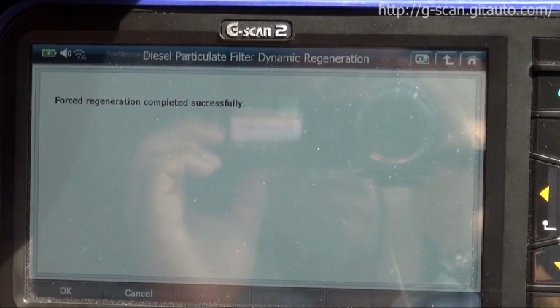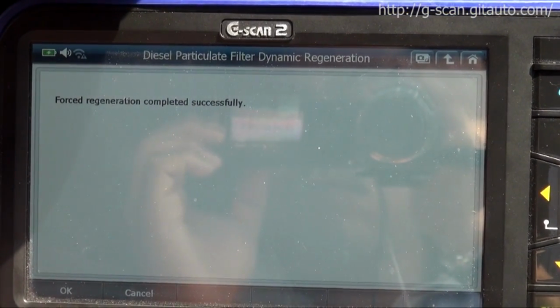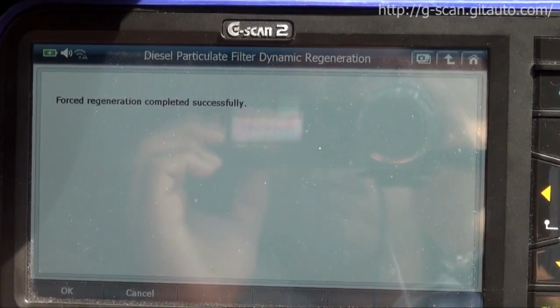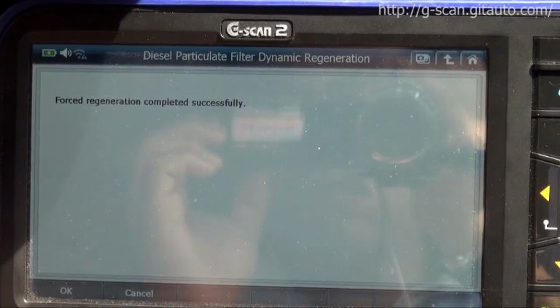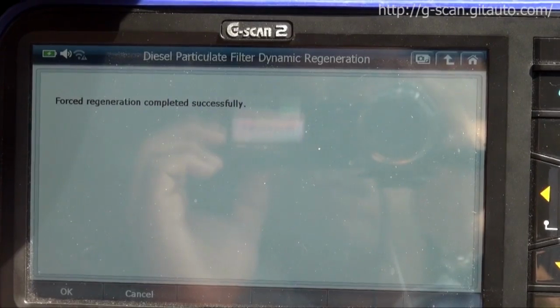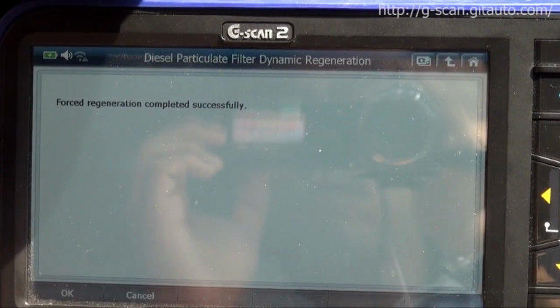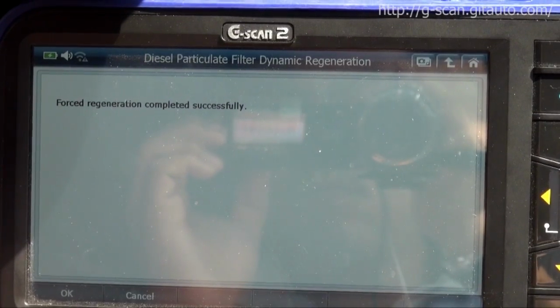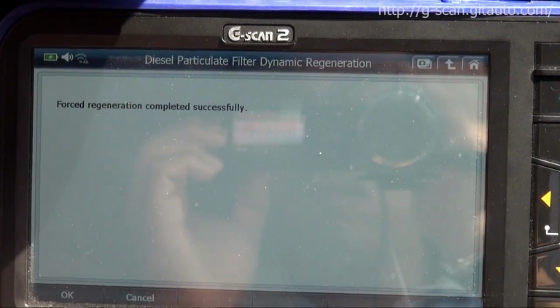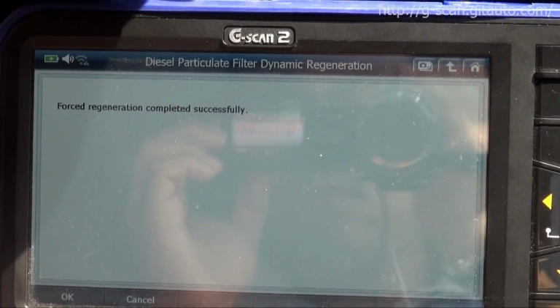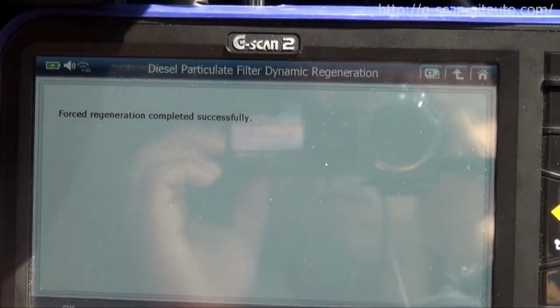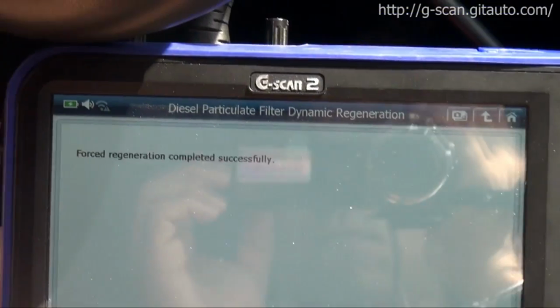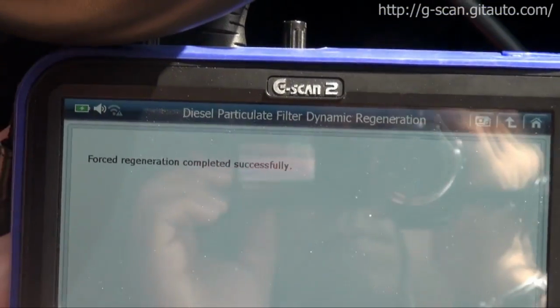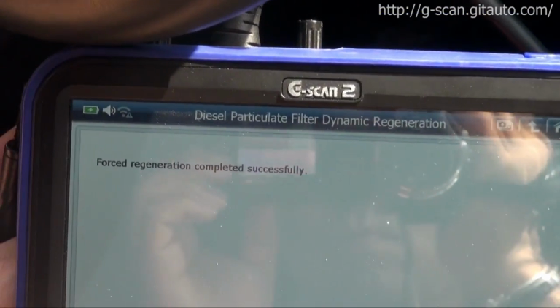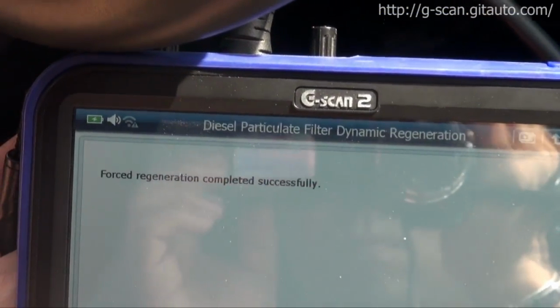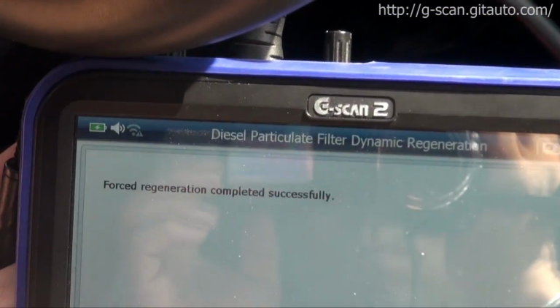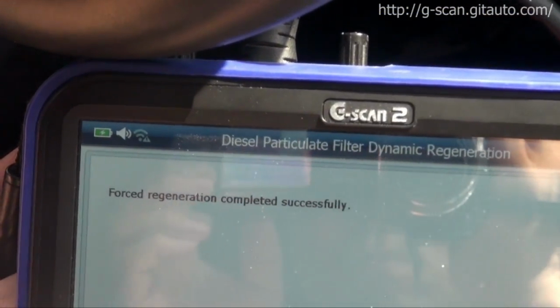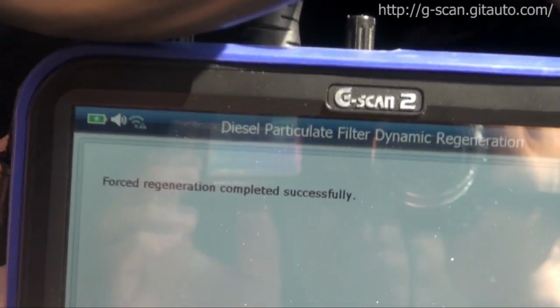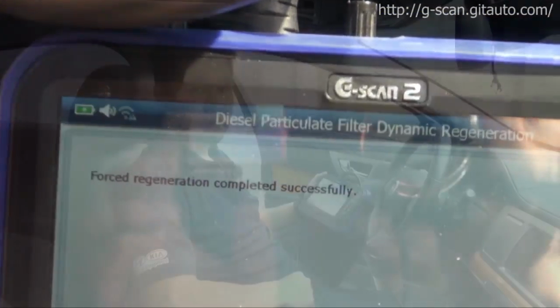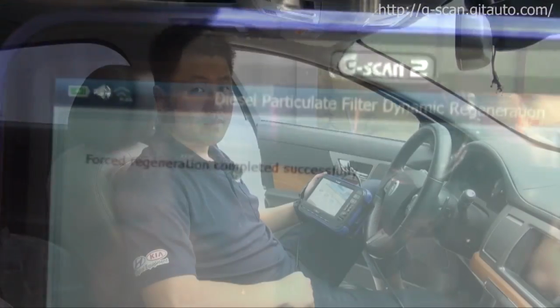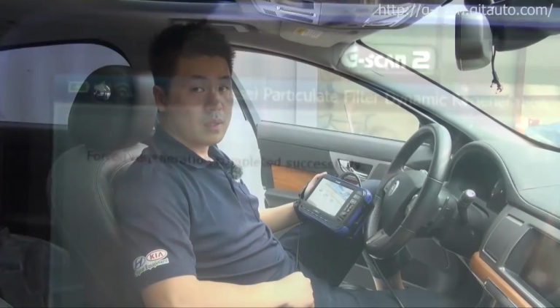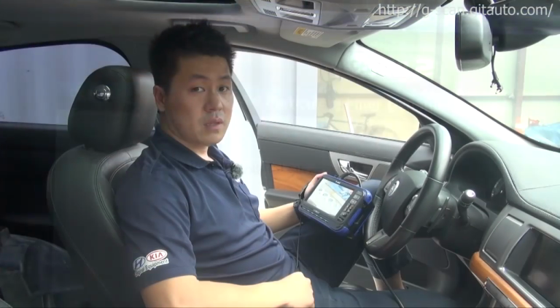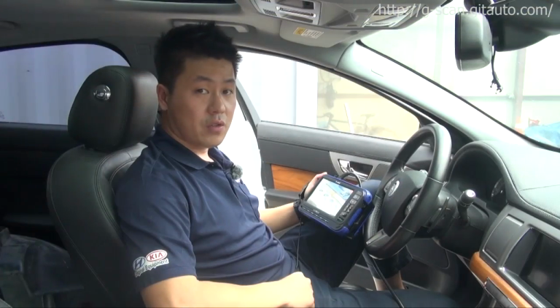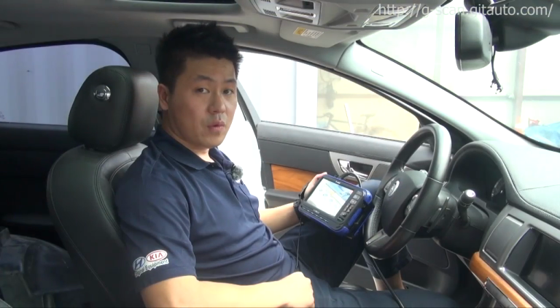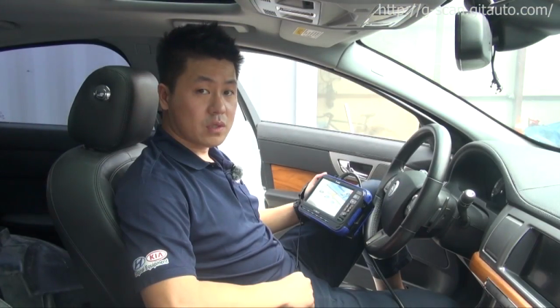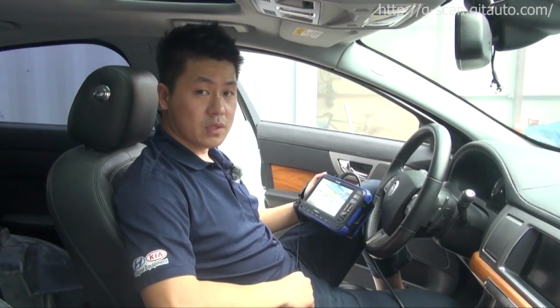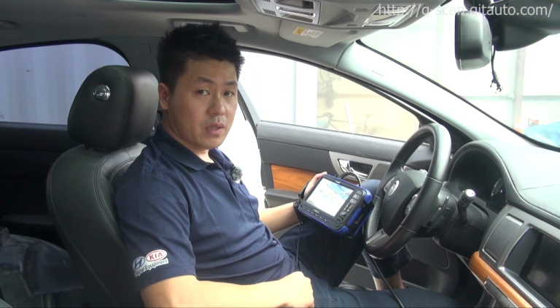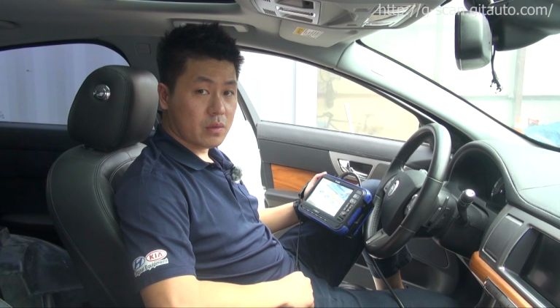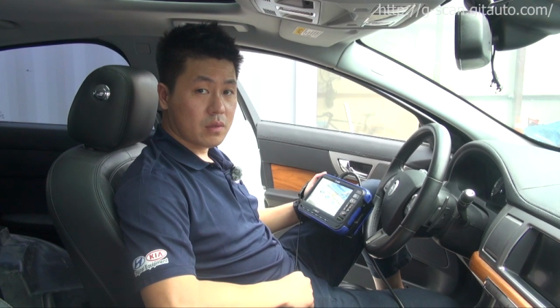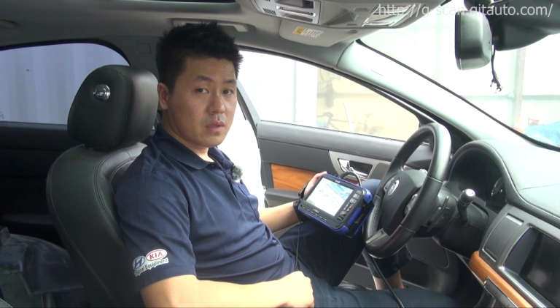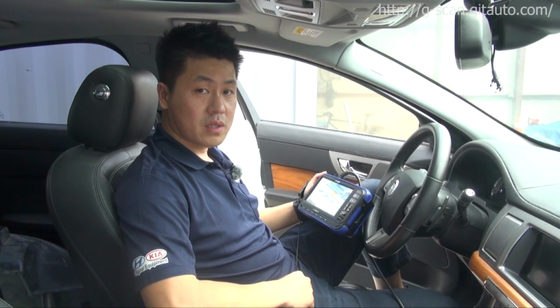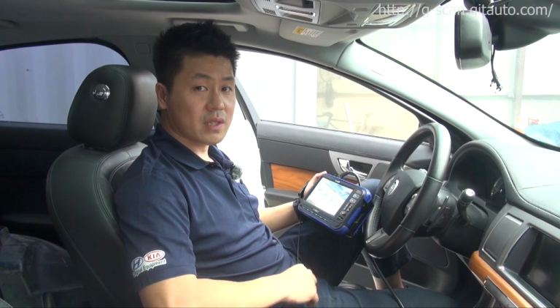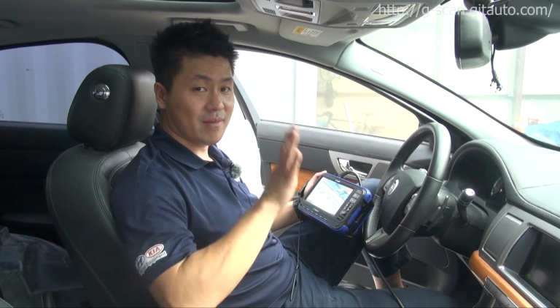First regeneration completed successfully. Thank you for watching this video. See you next time.